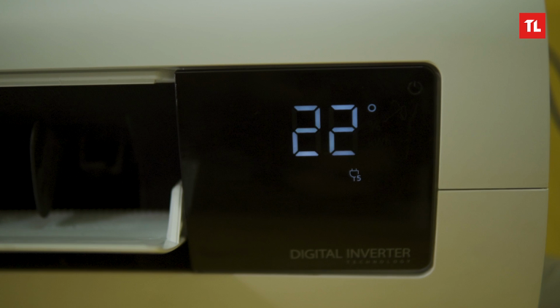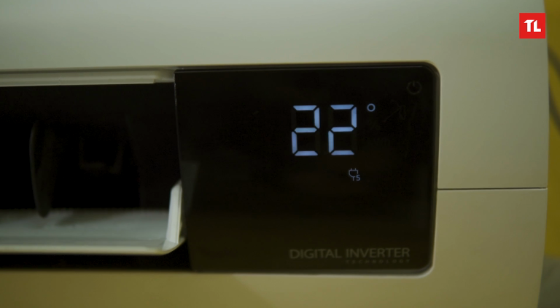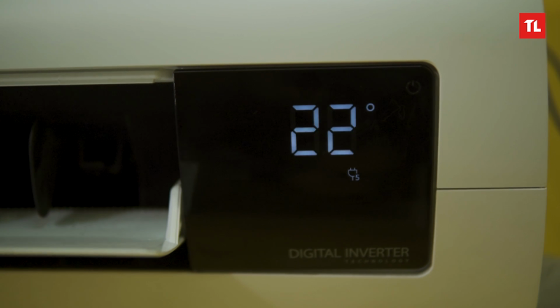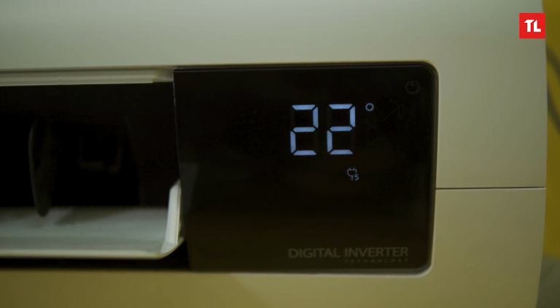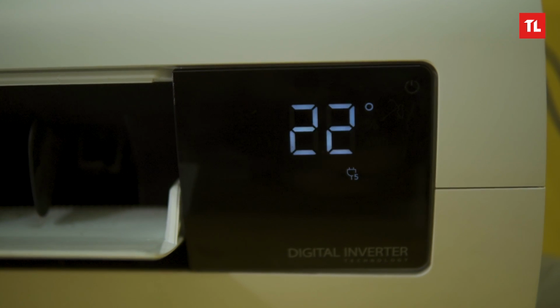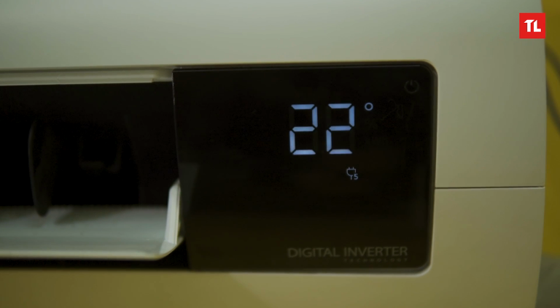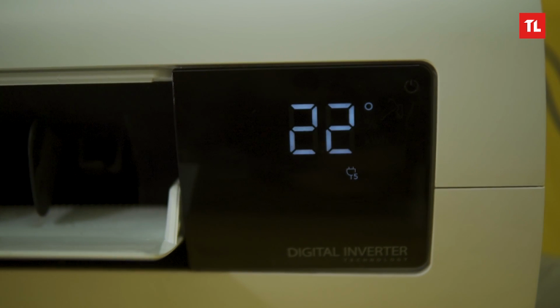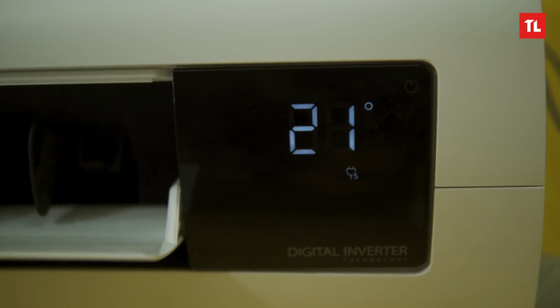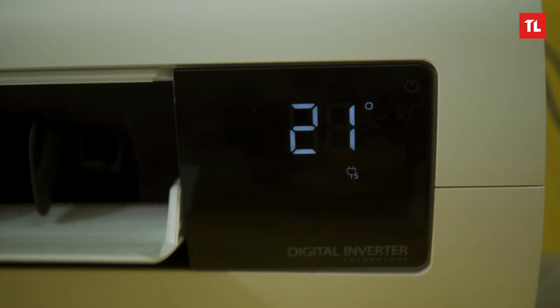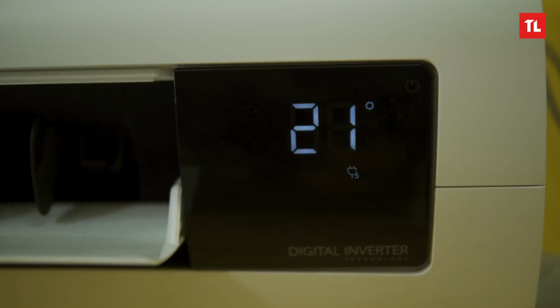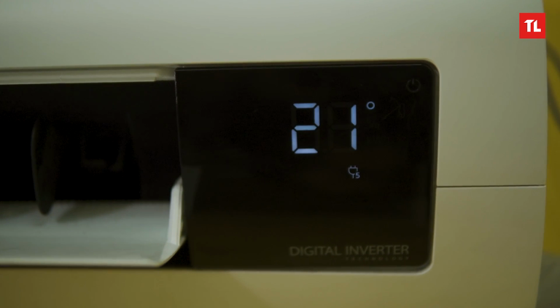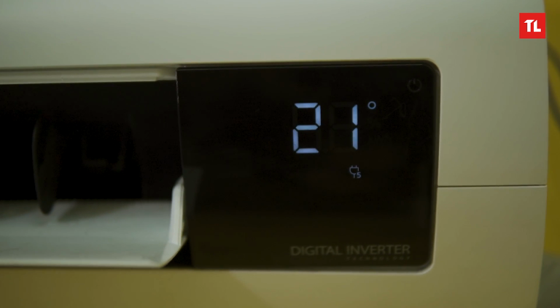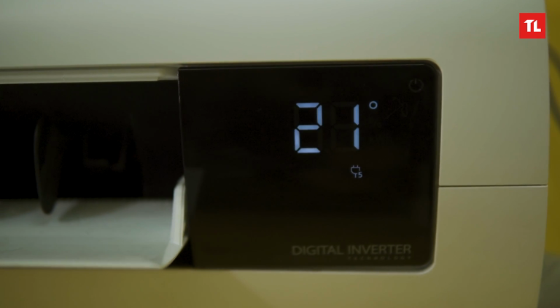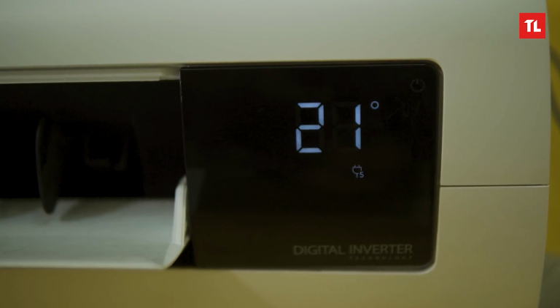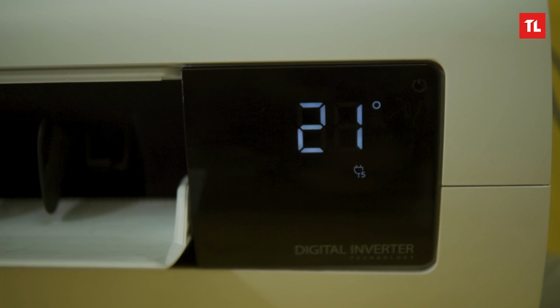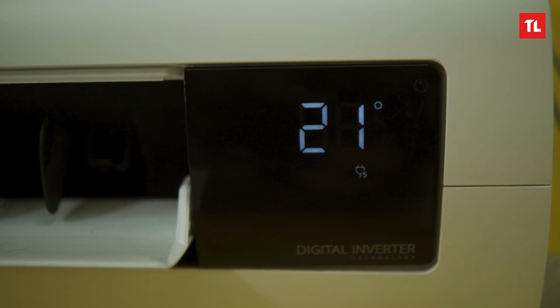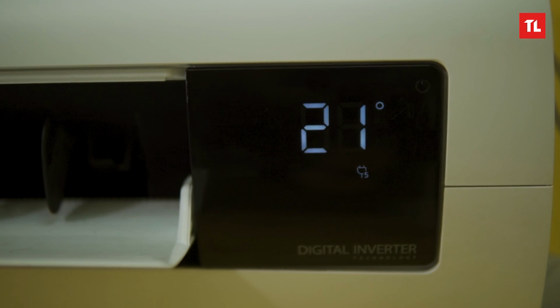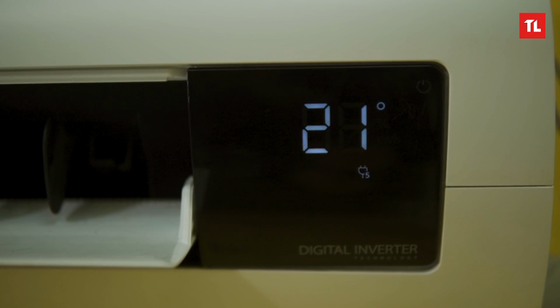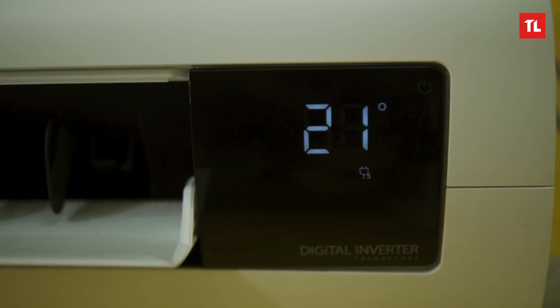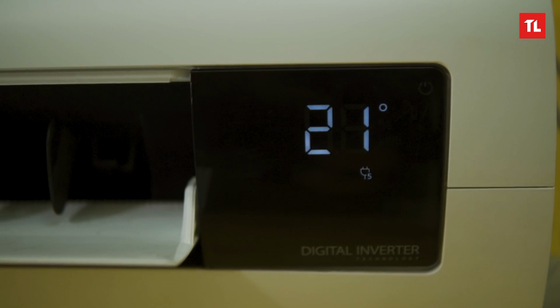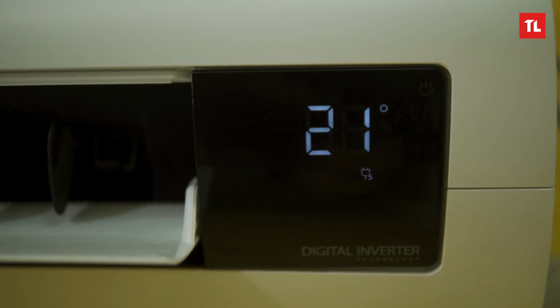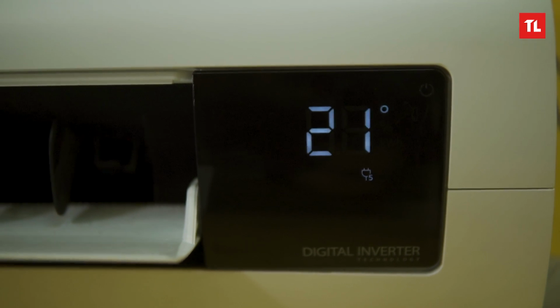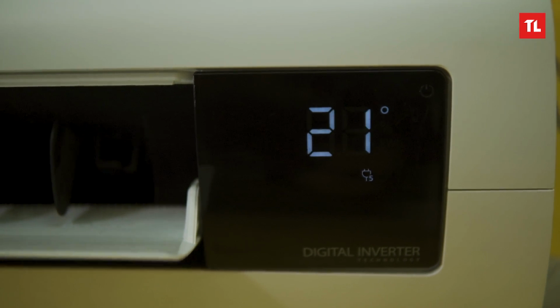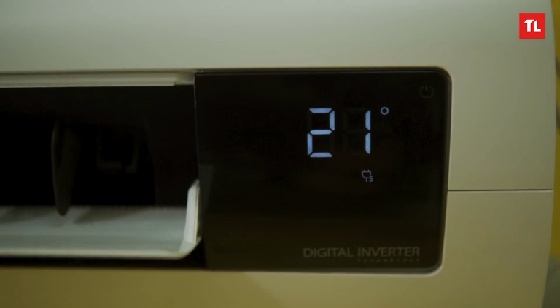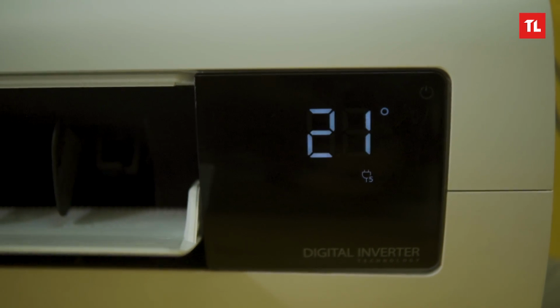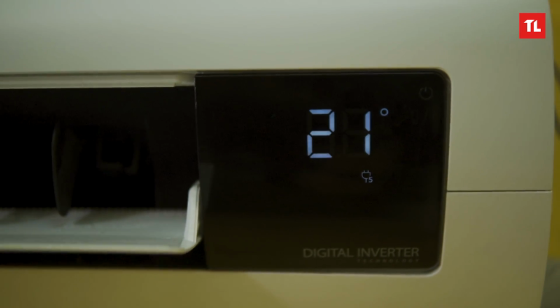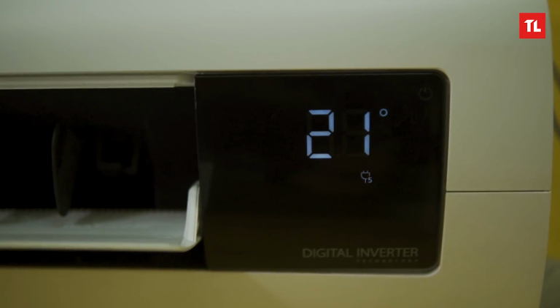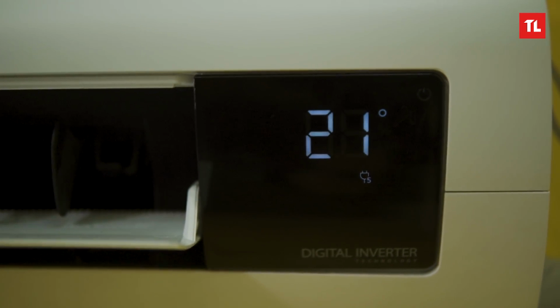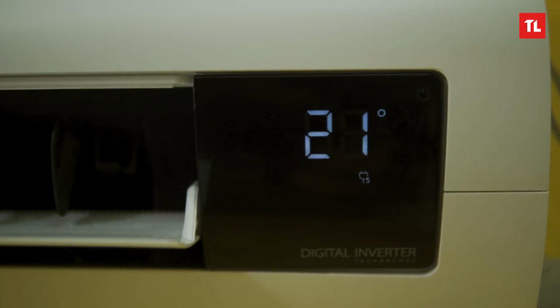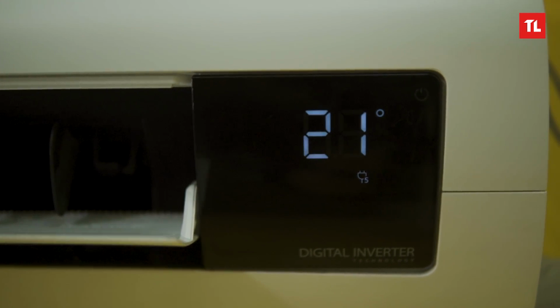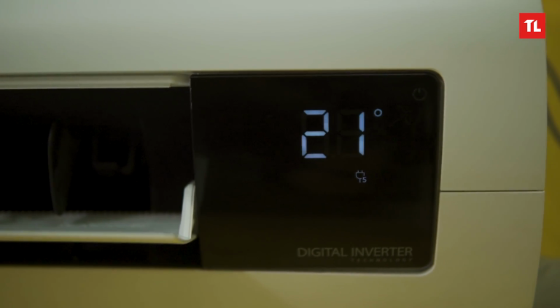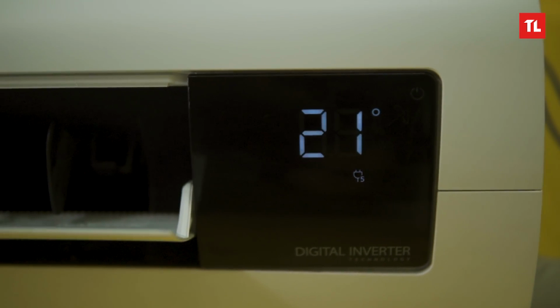It has a 7-segment display on the right side where you can see the temperature and additional information.